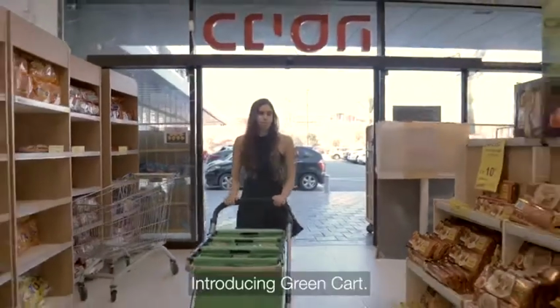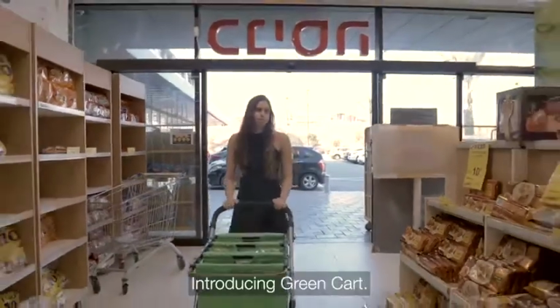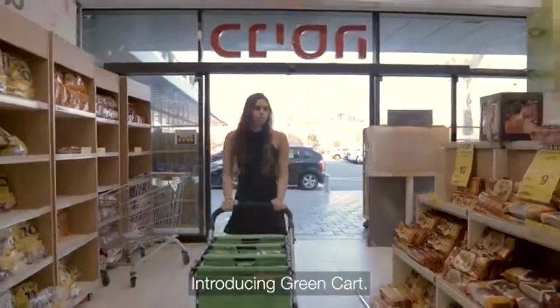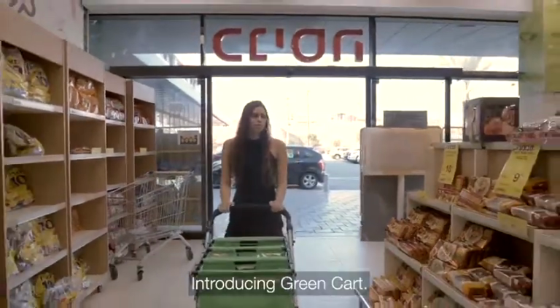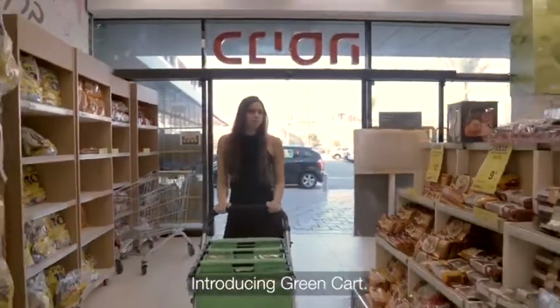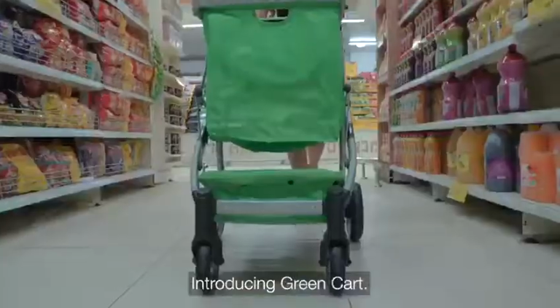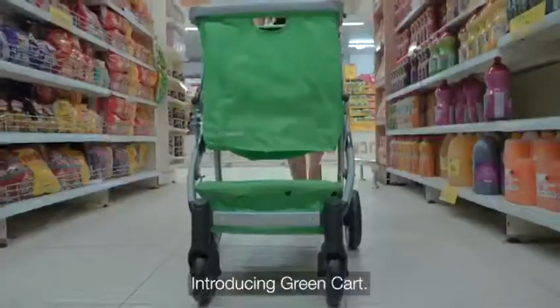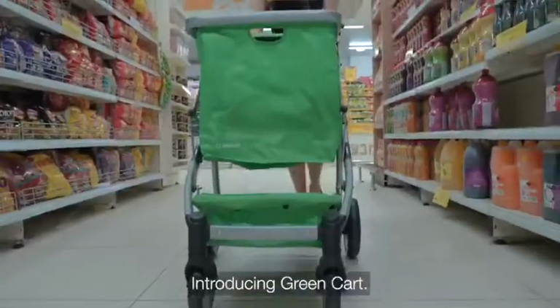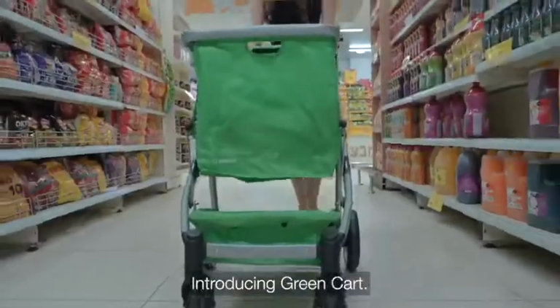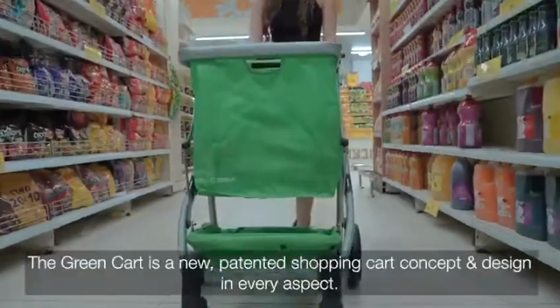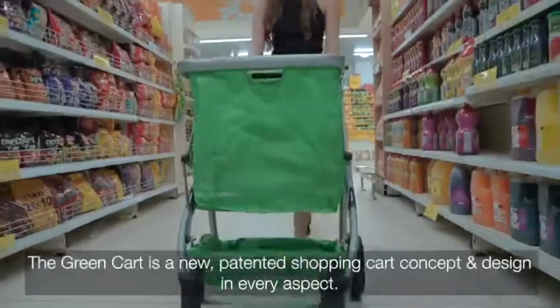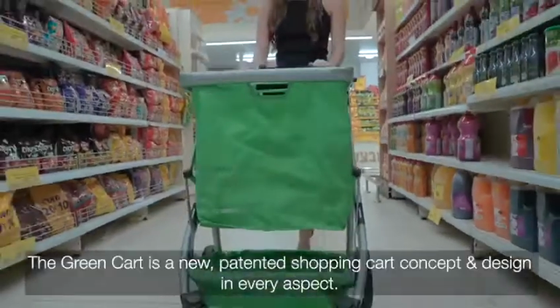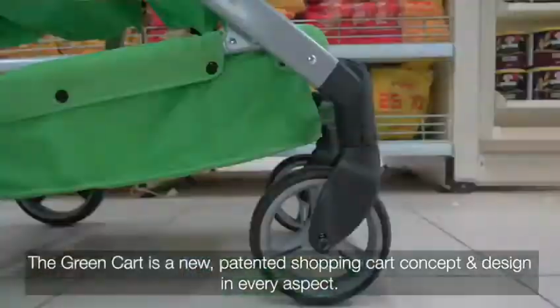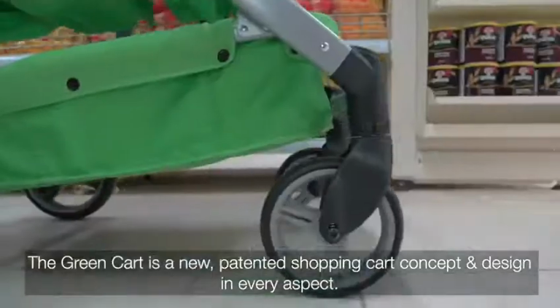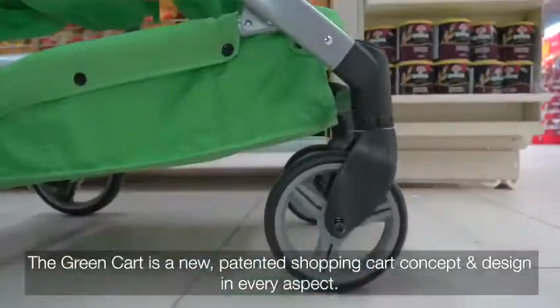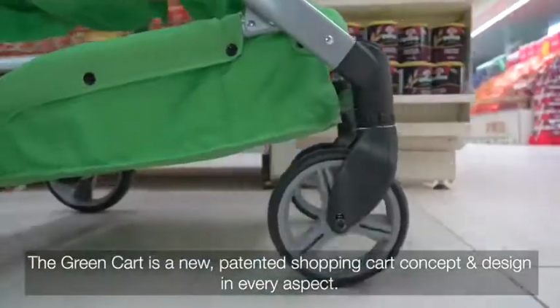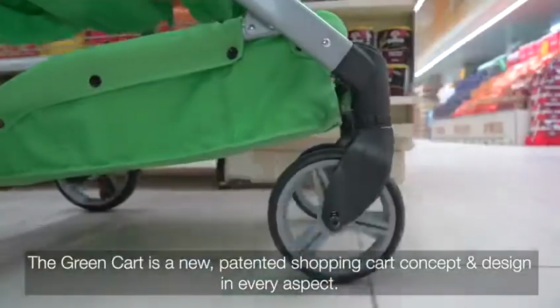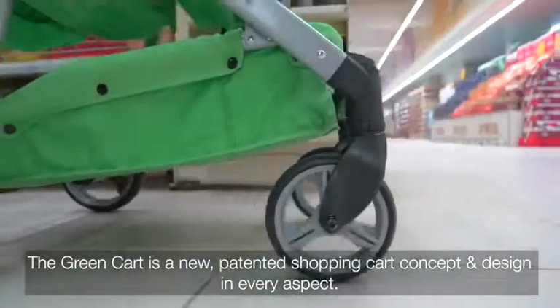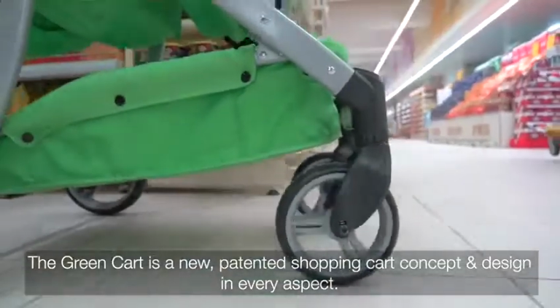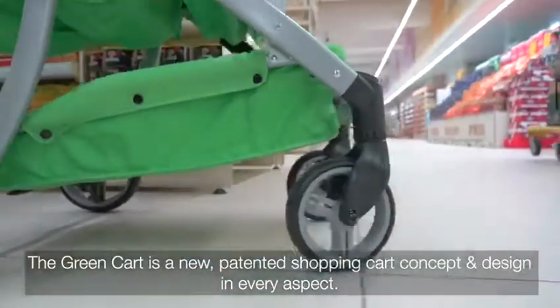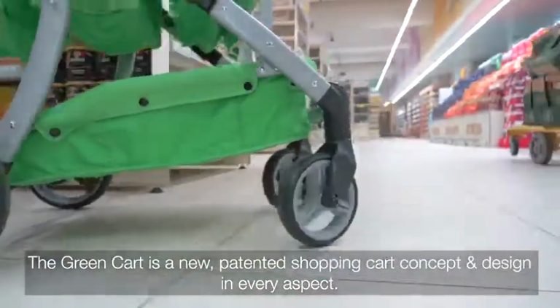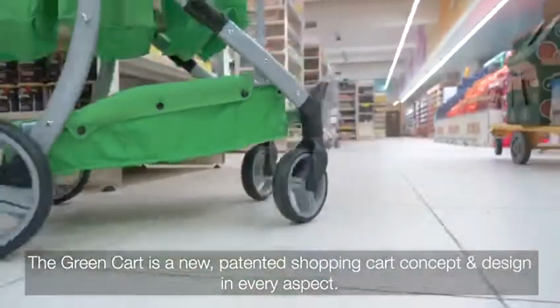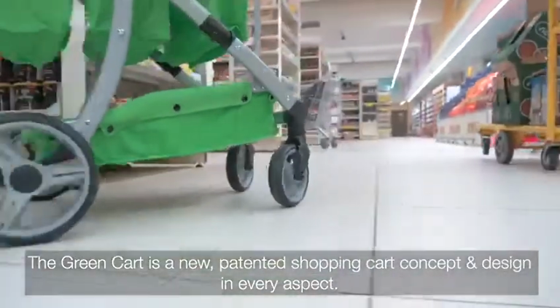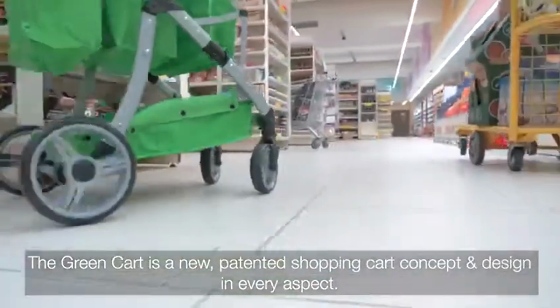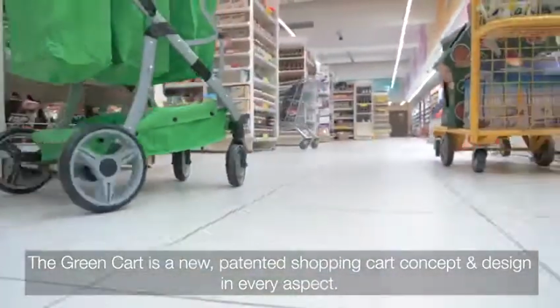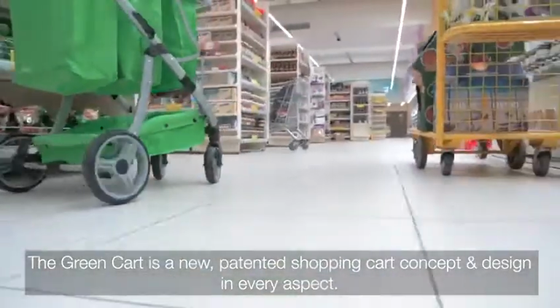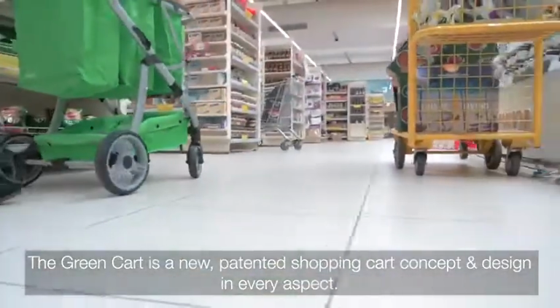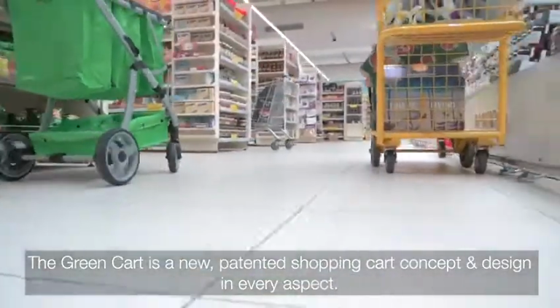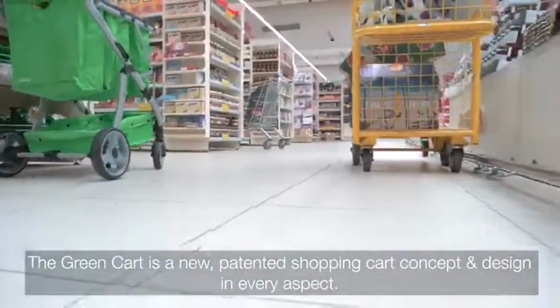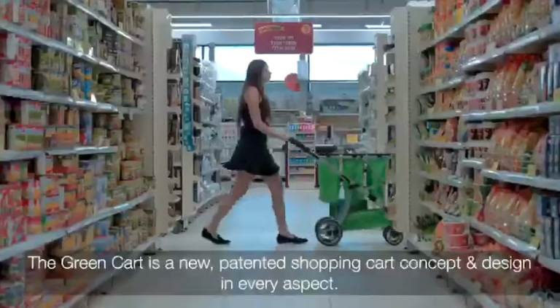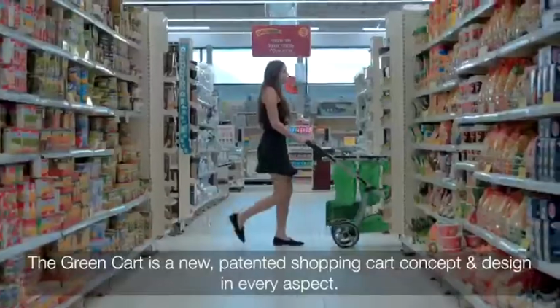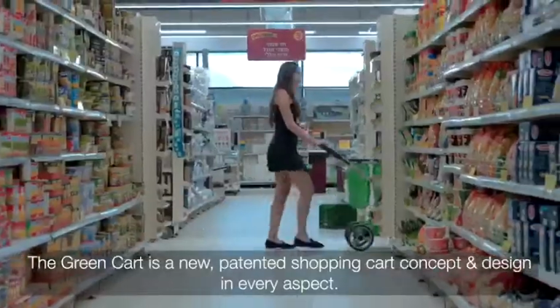Introducing Green Cart. The Green Cart is a new patented shopping cart concept and design in every aspect.